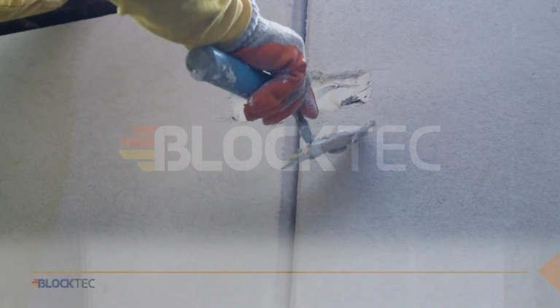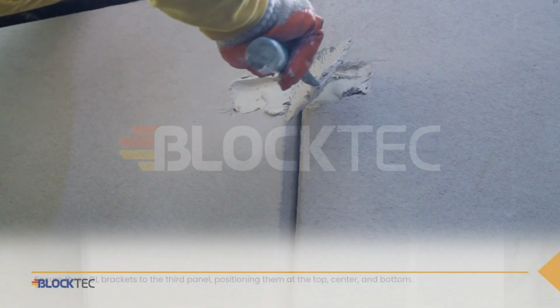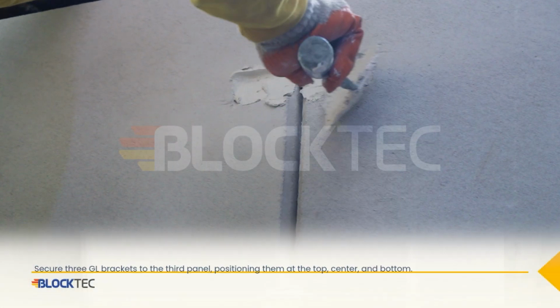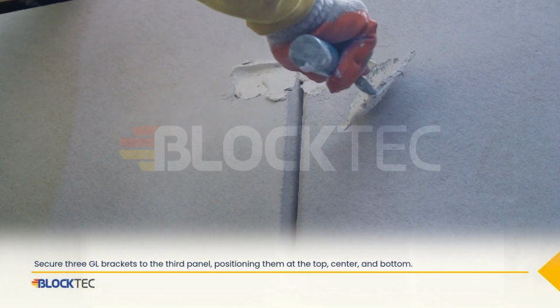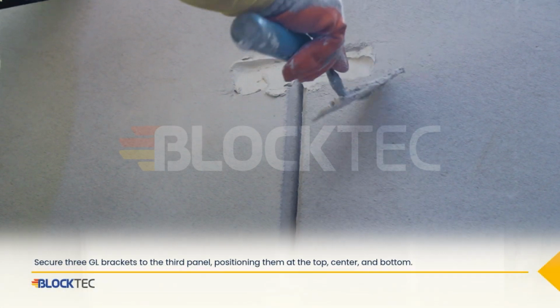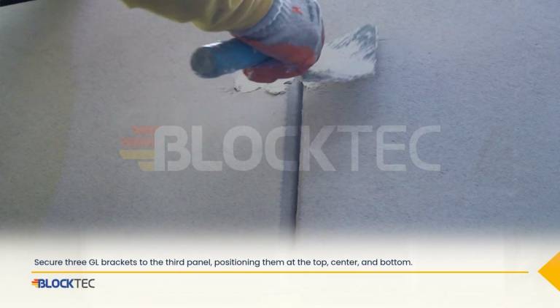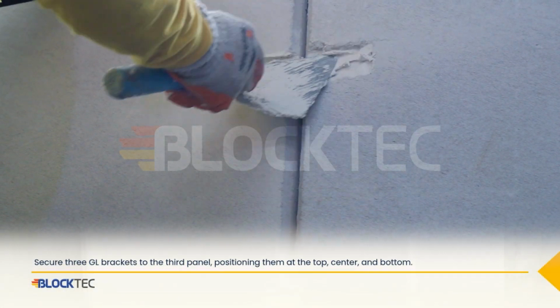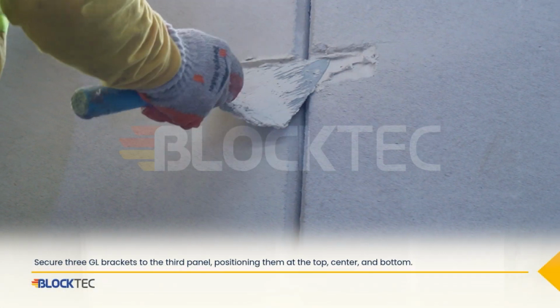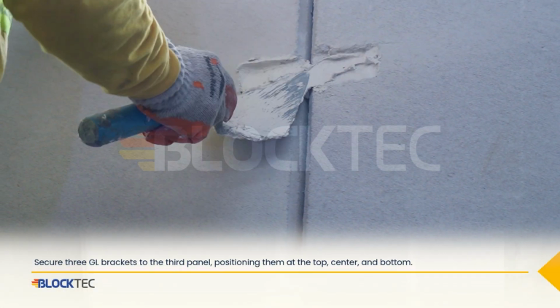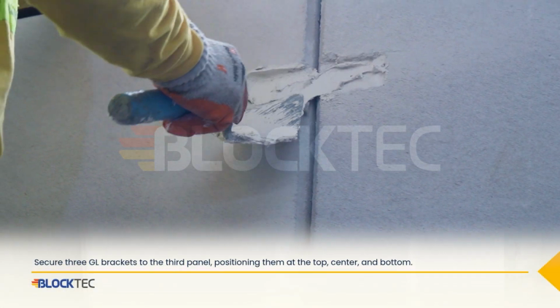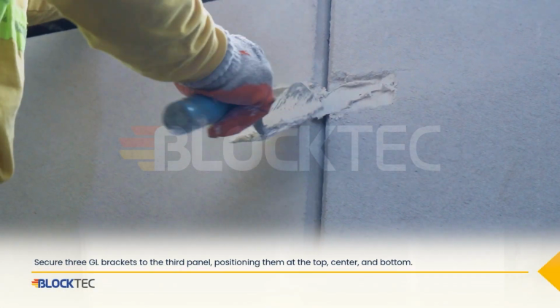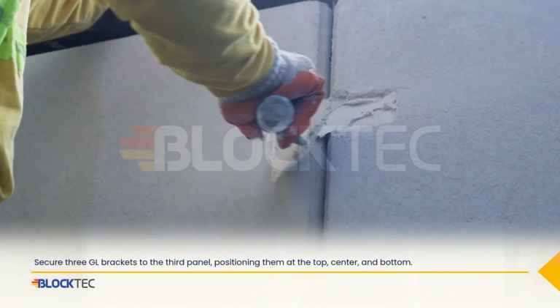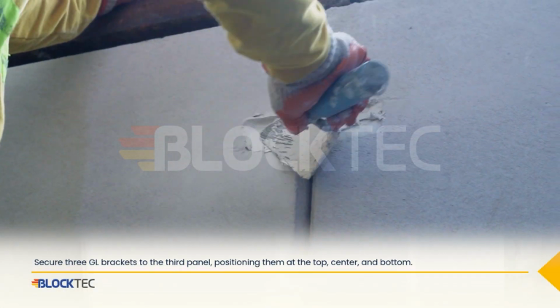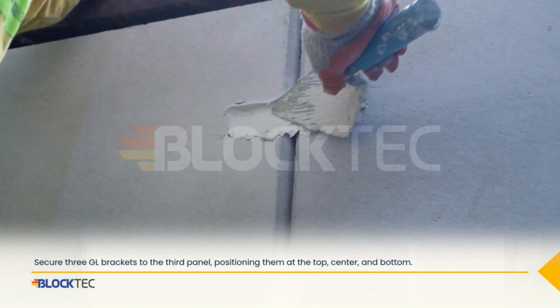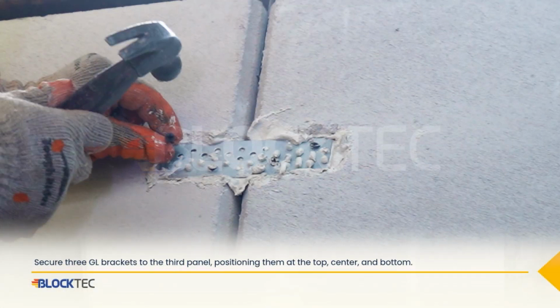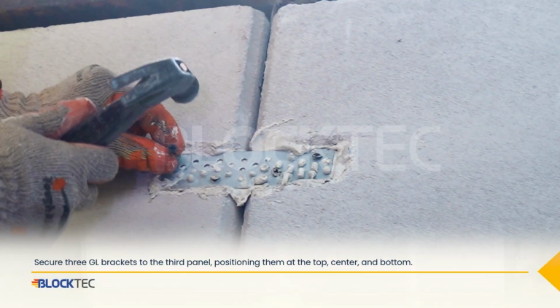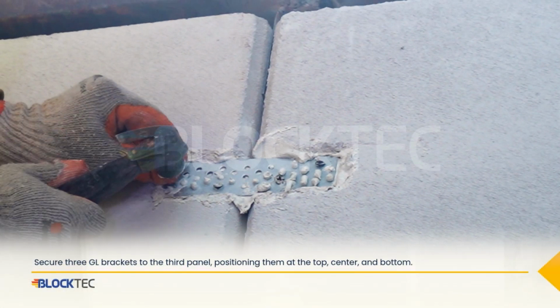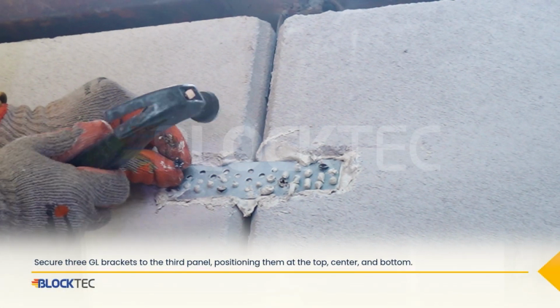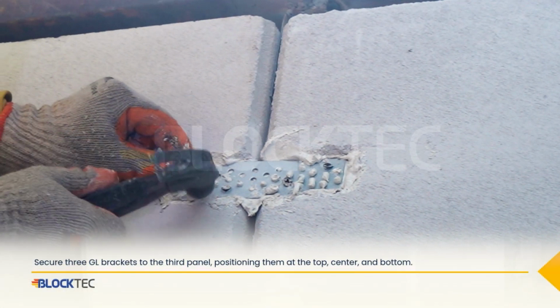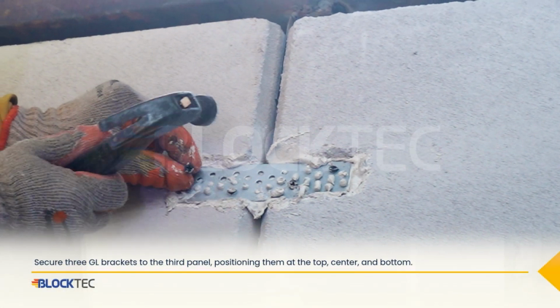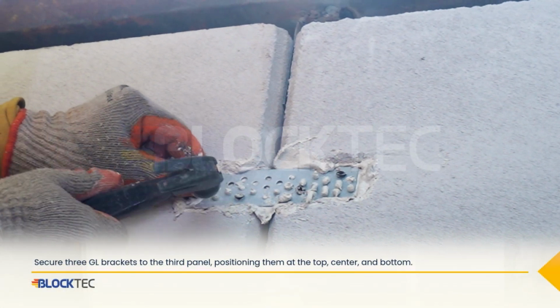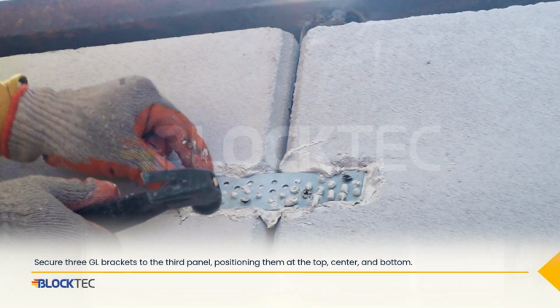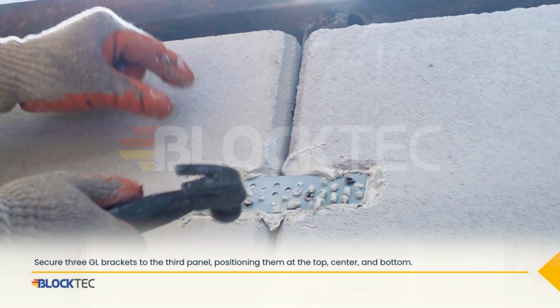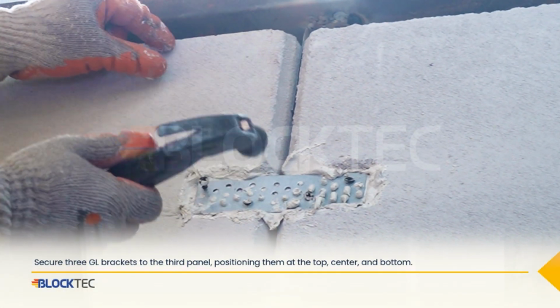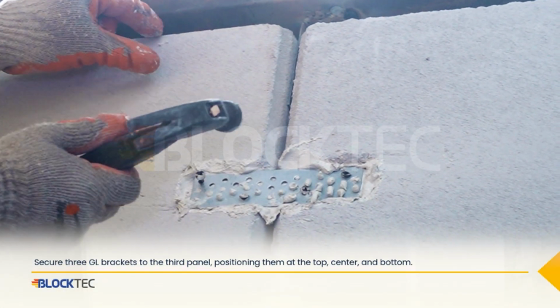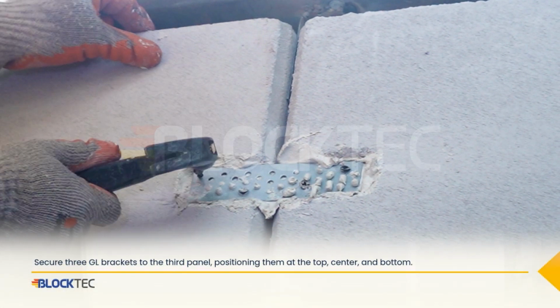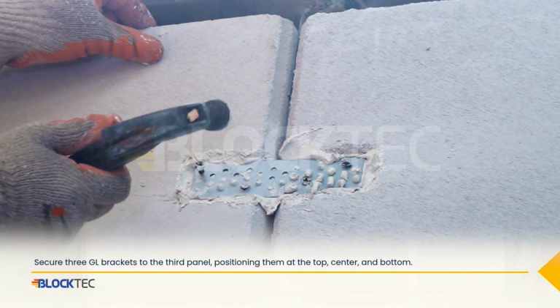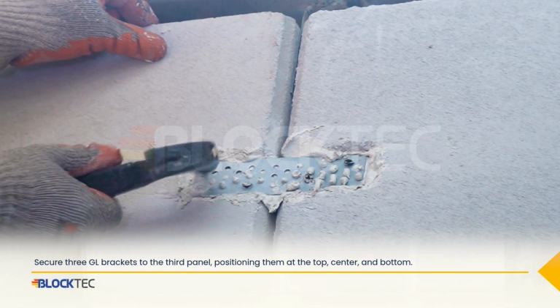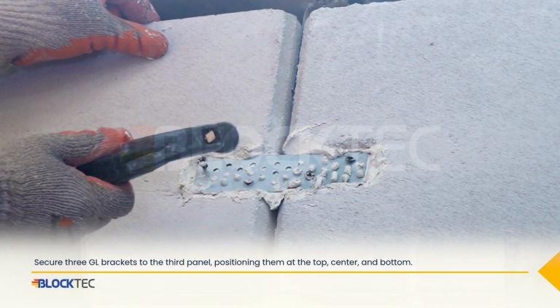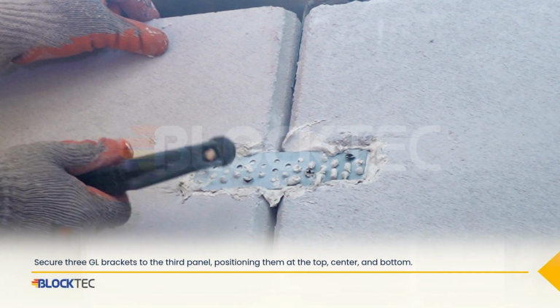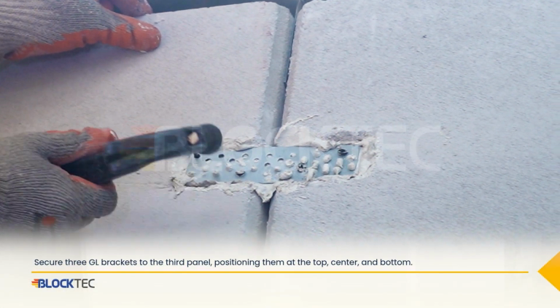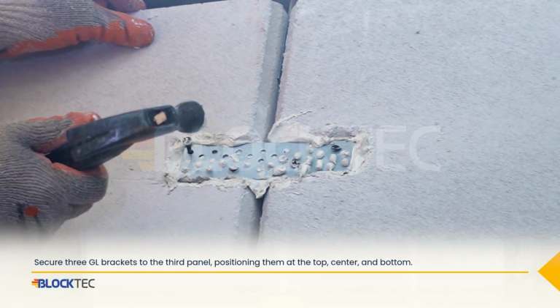For the third panel, secure three GL brackets, positioning them at the top, center, and bottom.